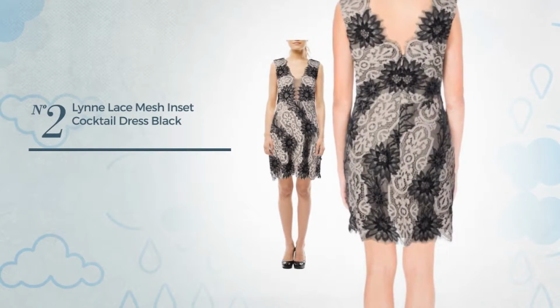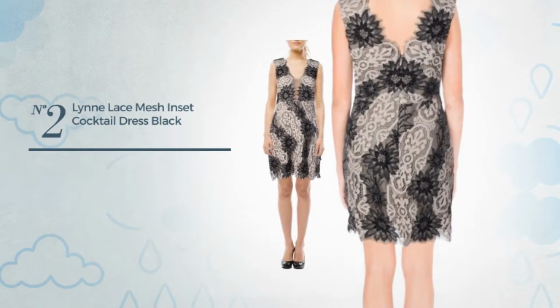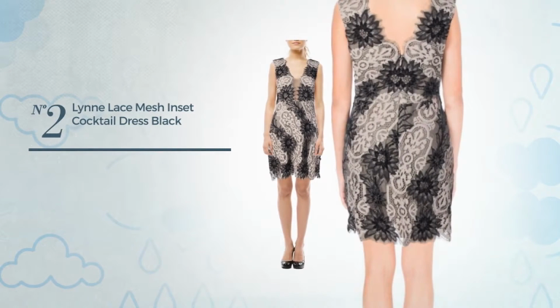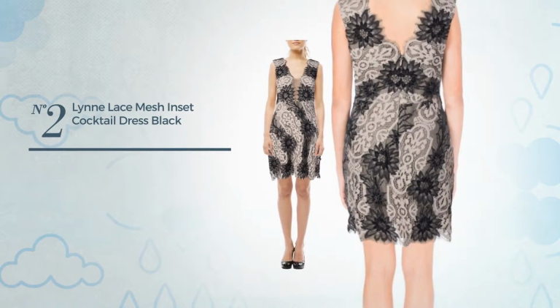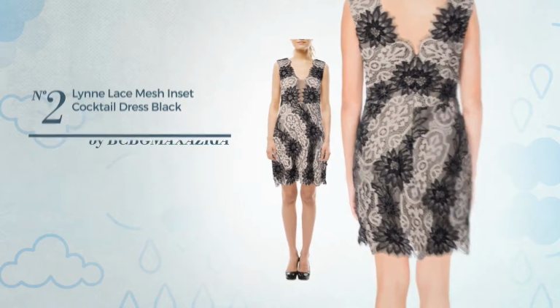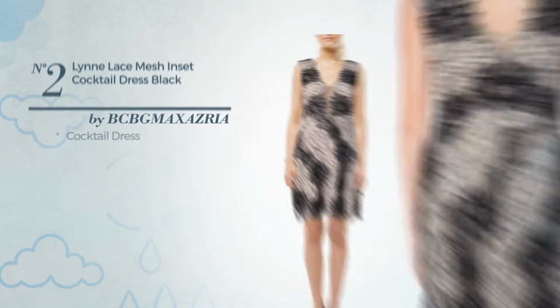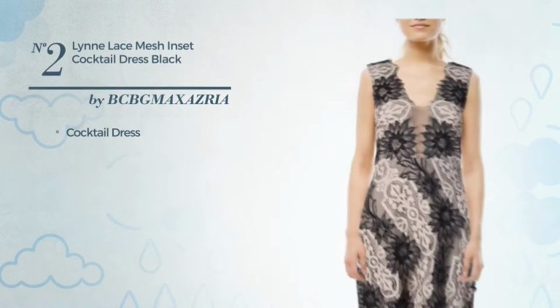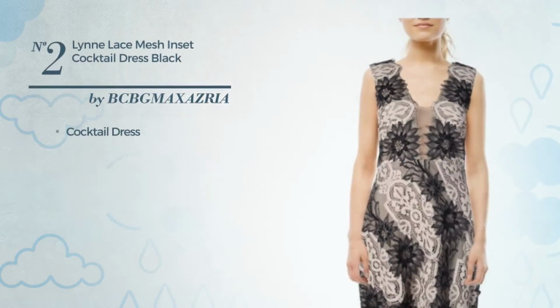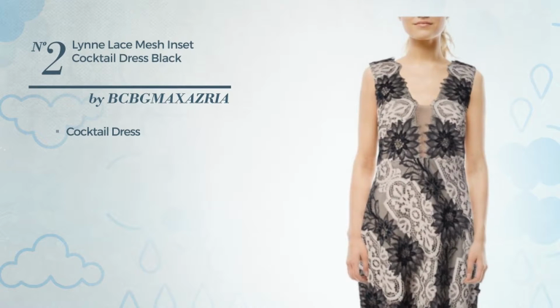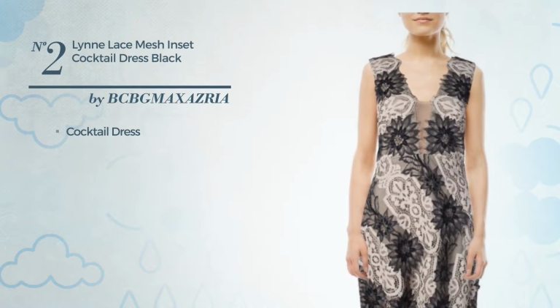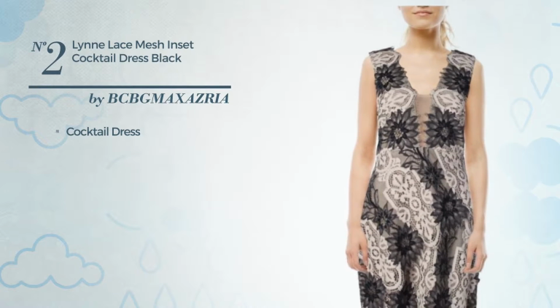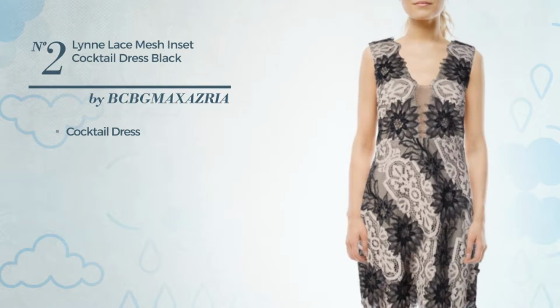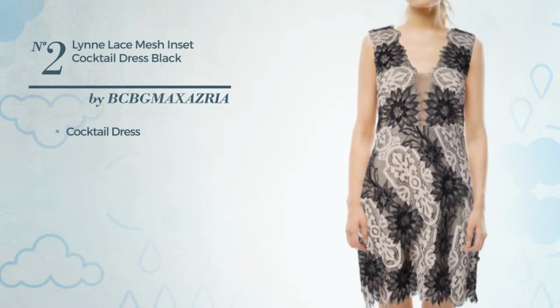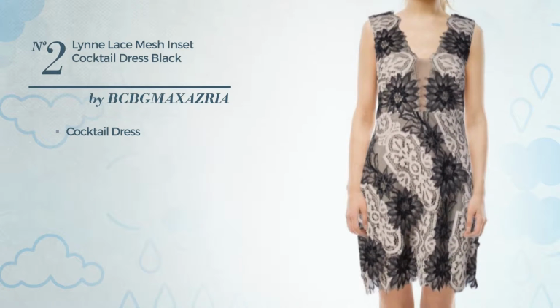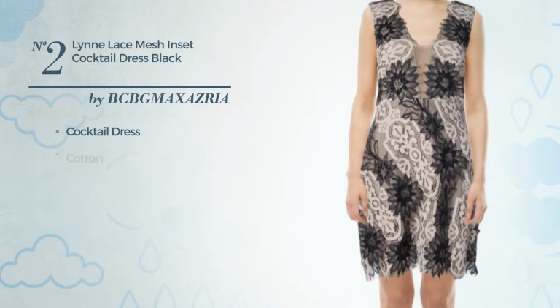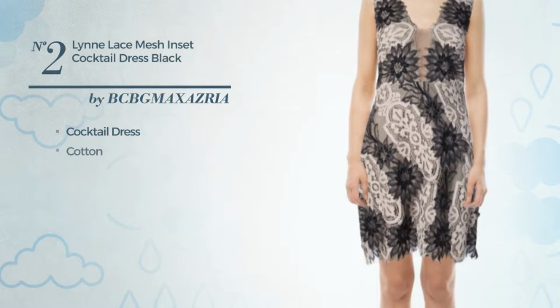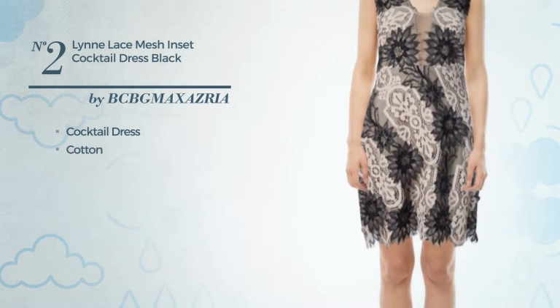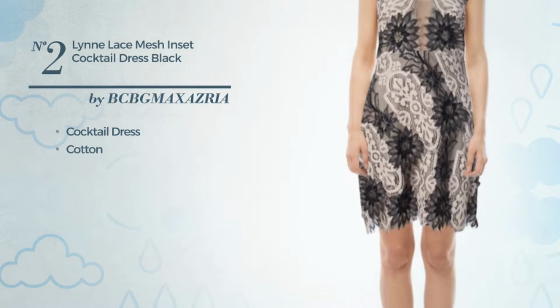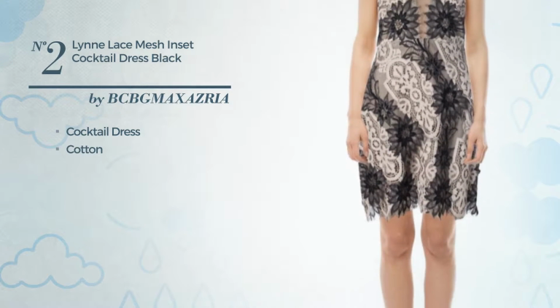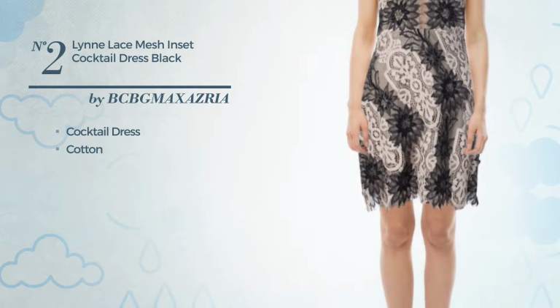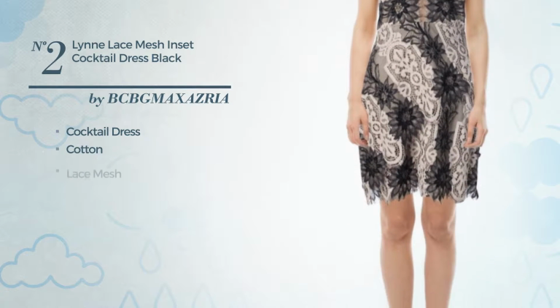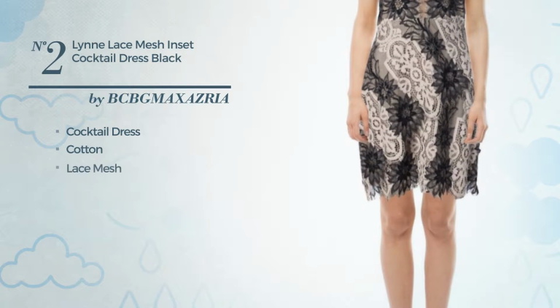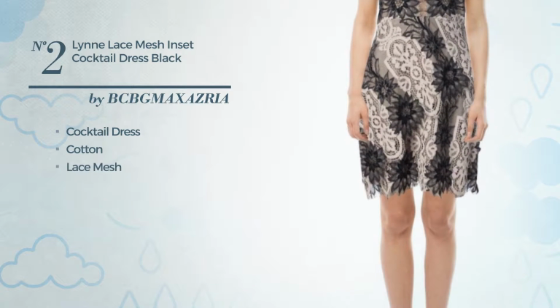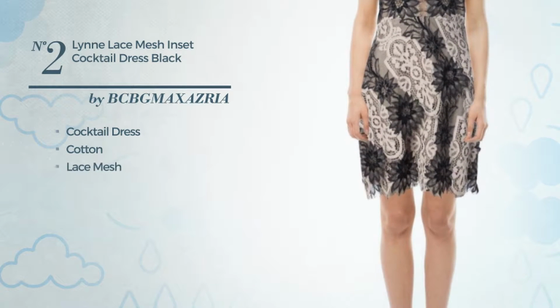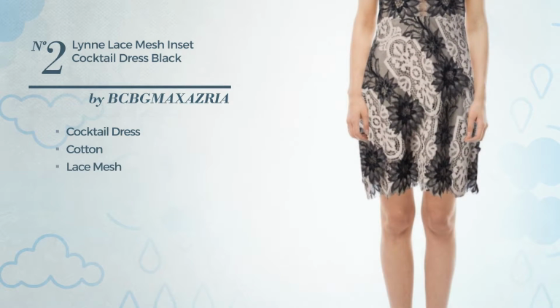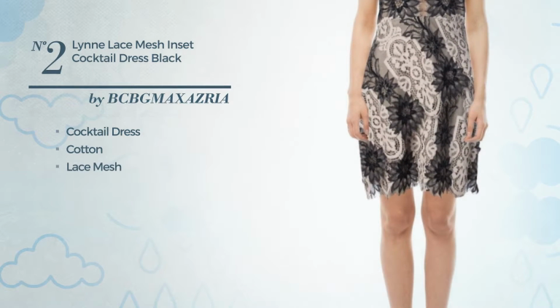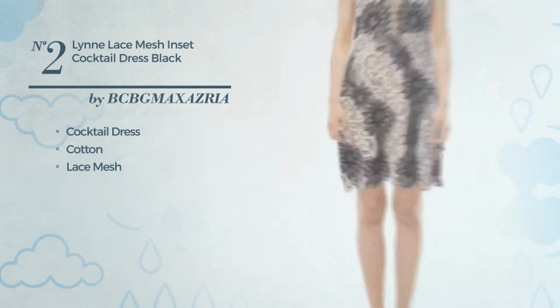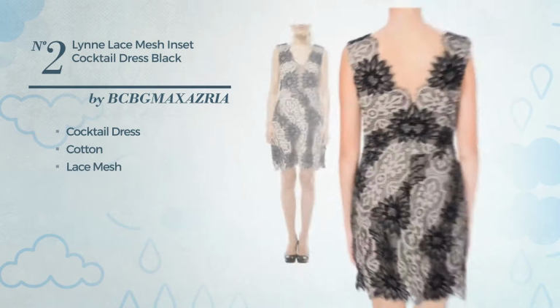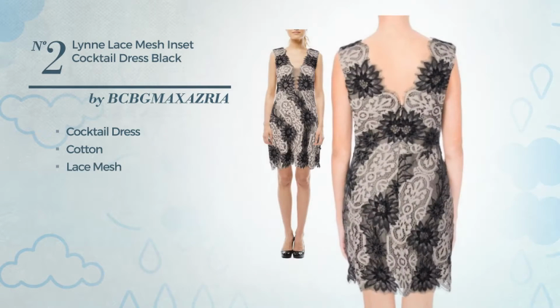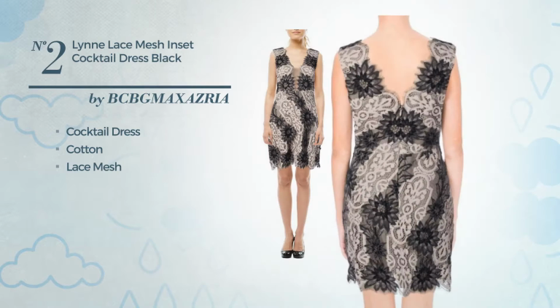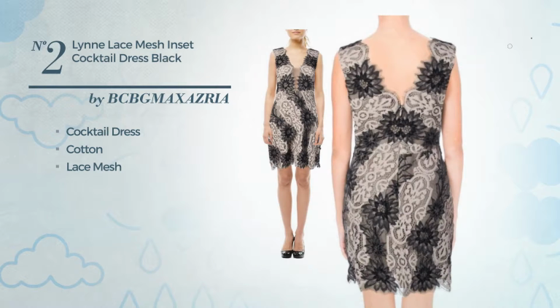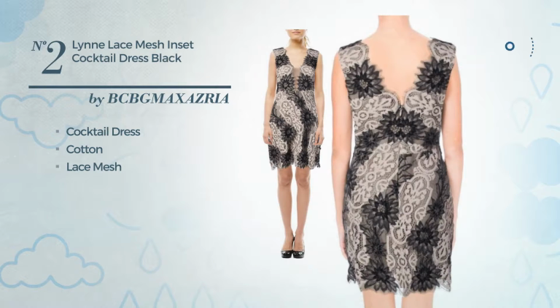Number 2, Cocktail Dress, crafted from cotton, decorated with lace mesh. Available merely in this color.